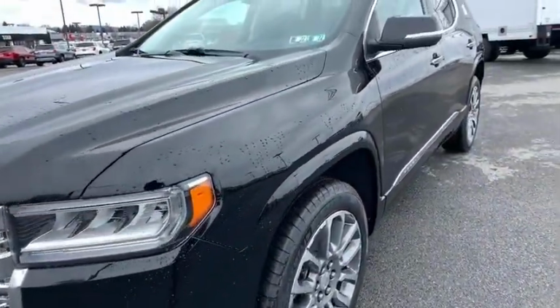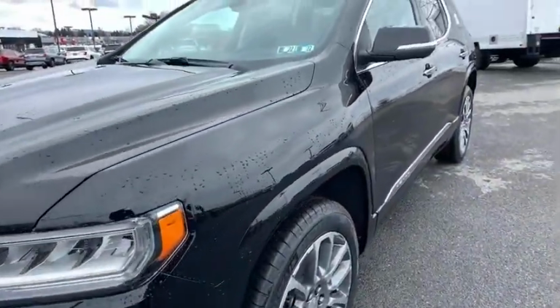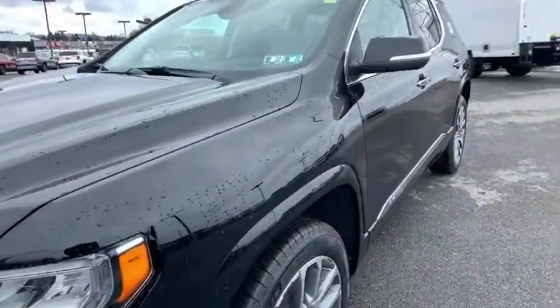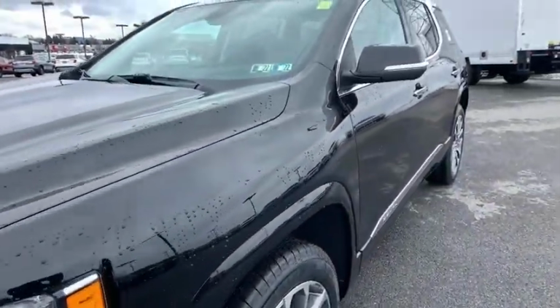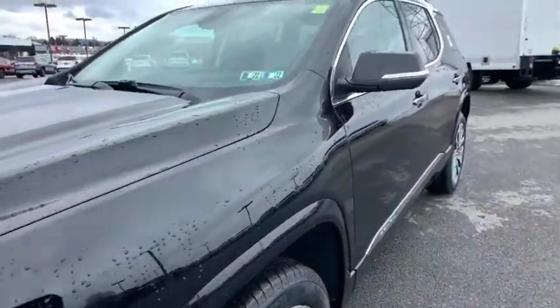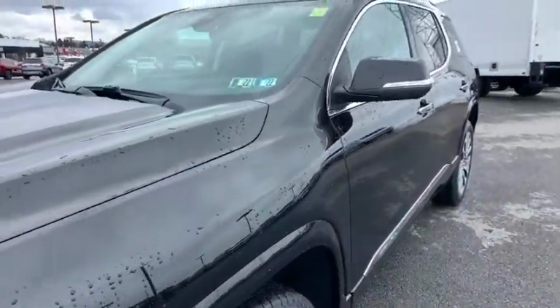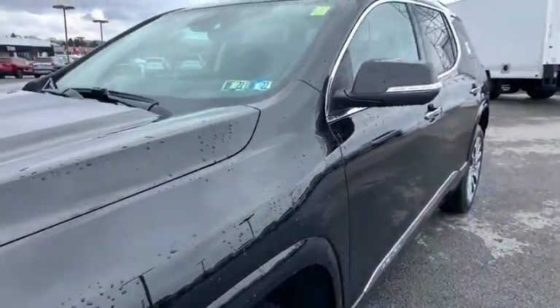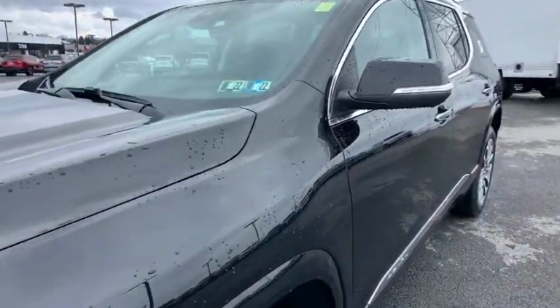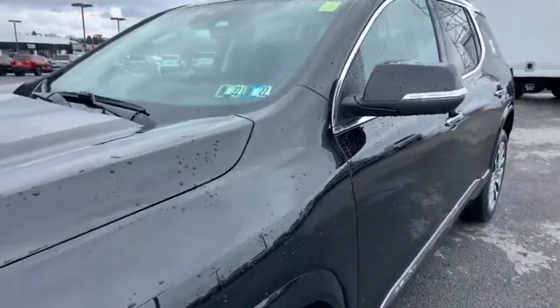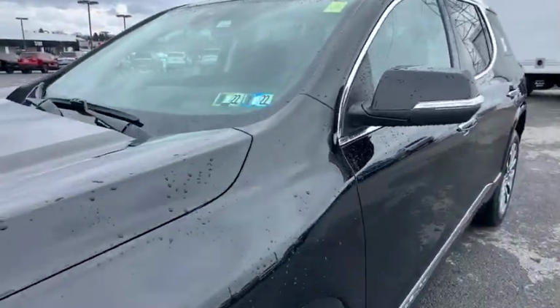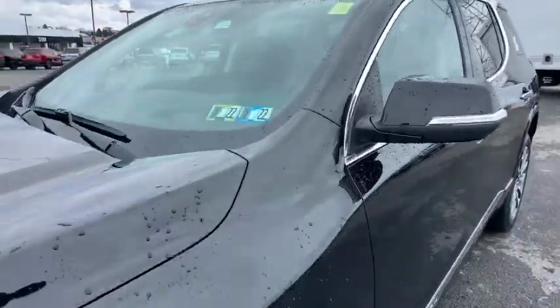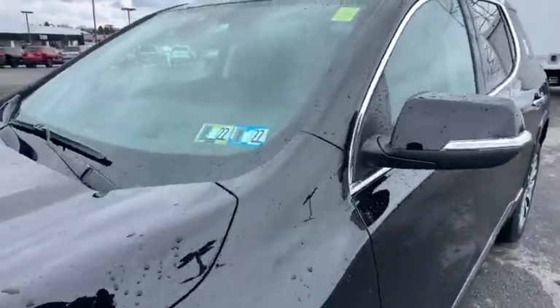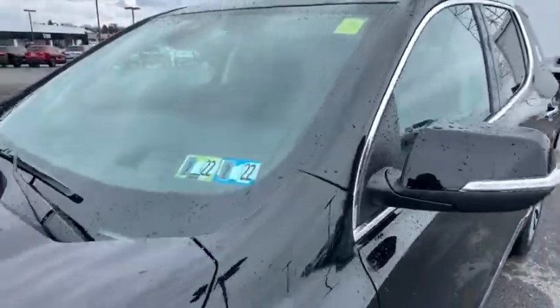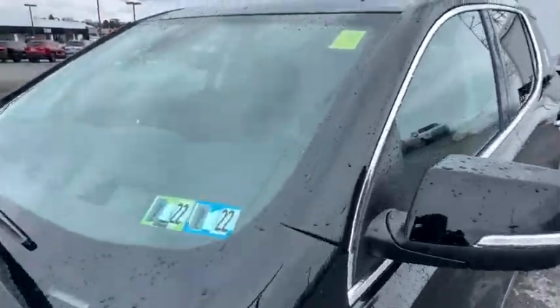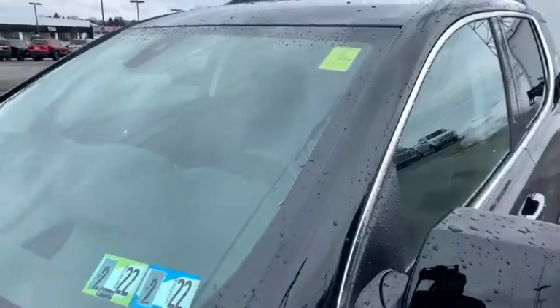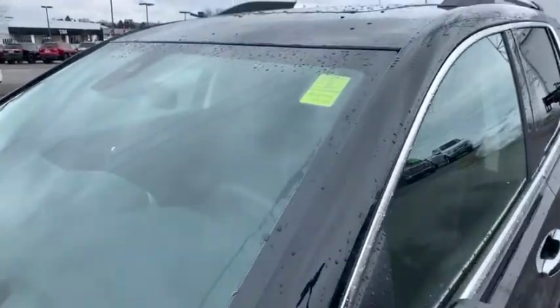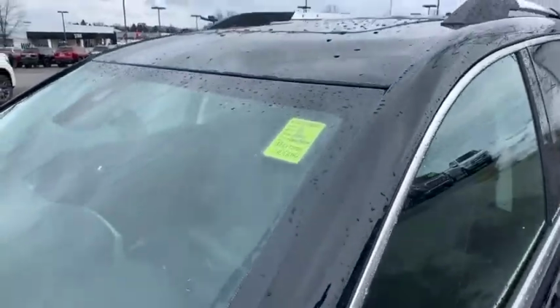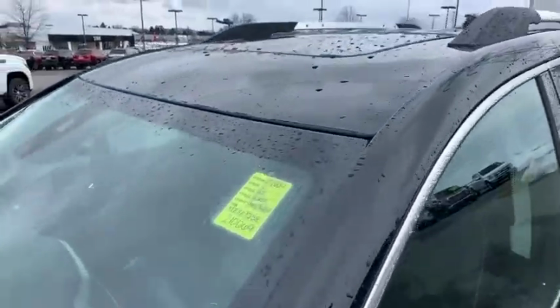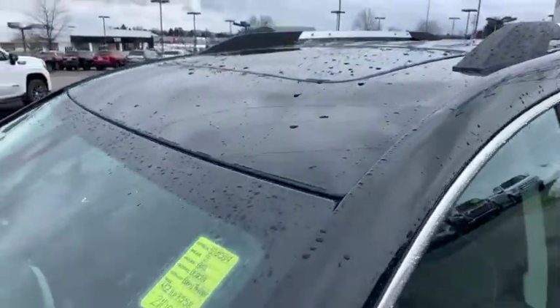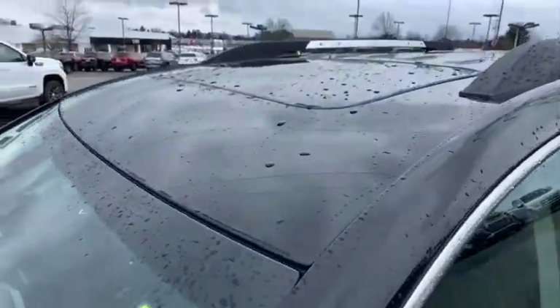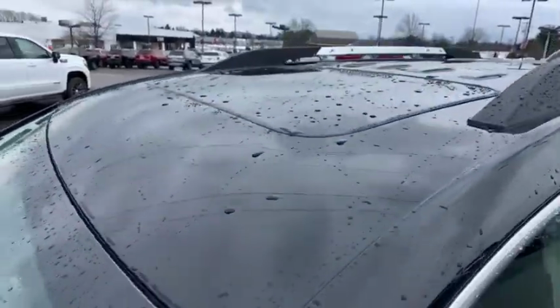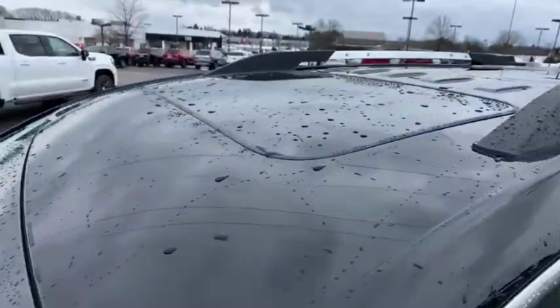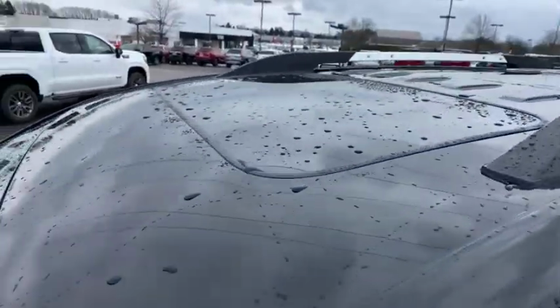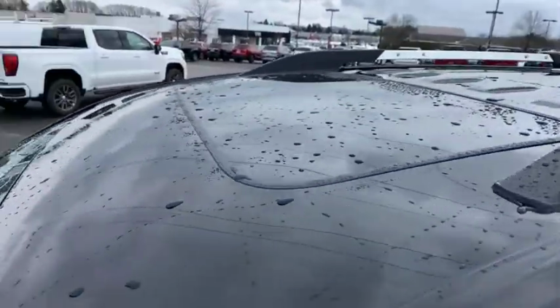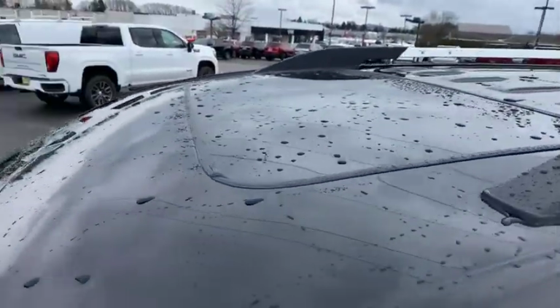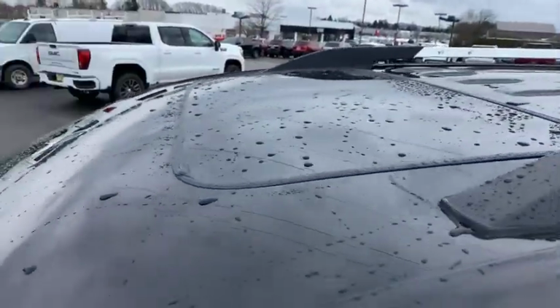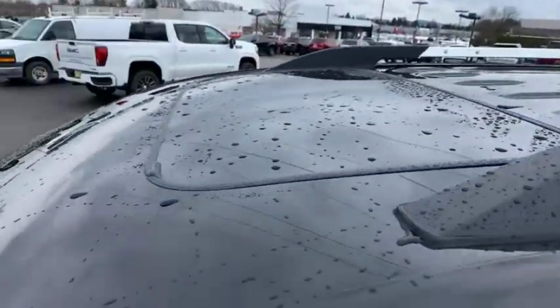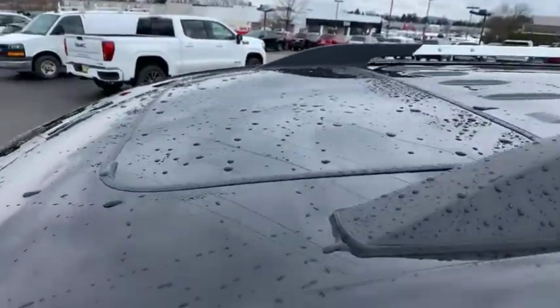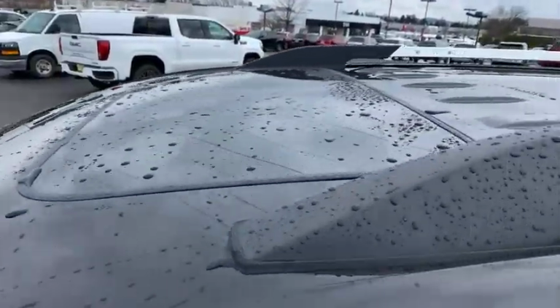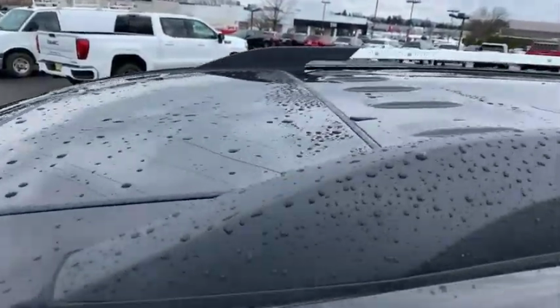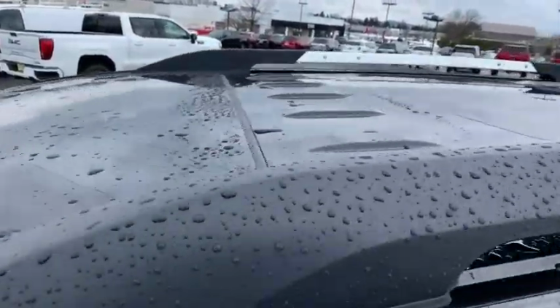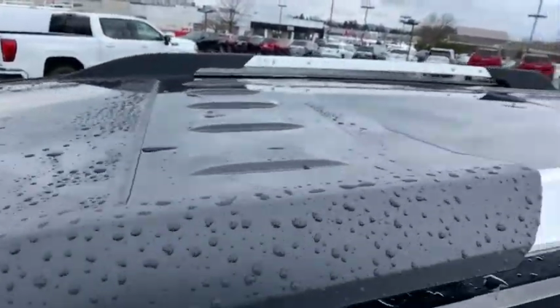Security system, rear window defroster. This beauty will even make your house keys jealous. Drive it today!